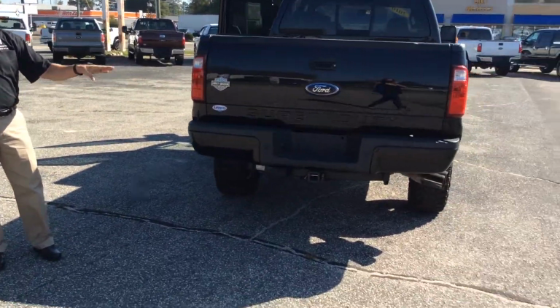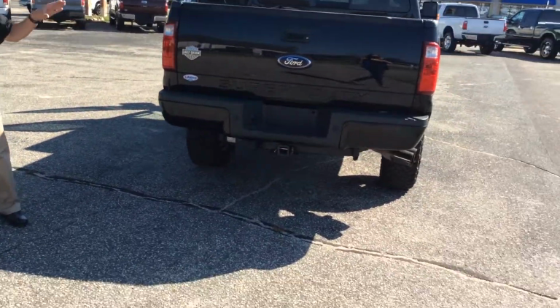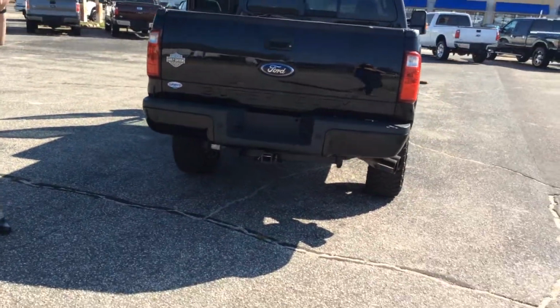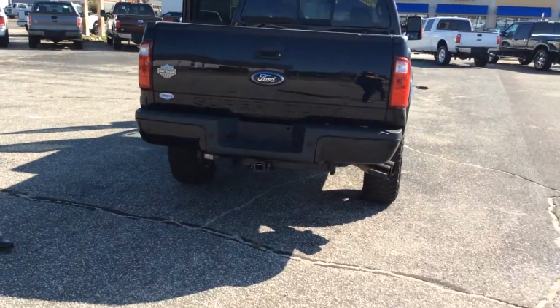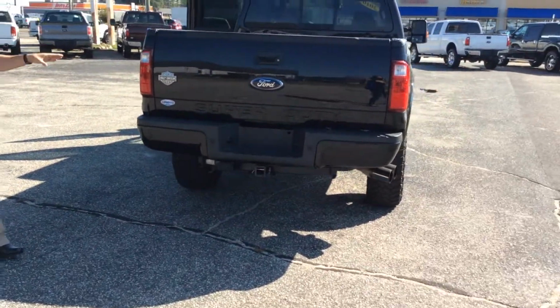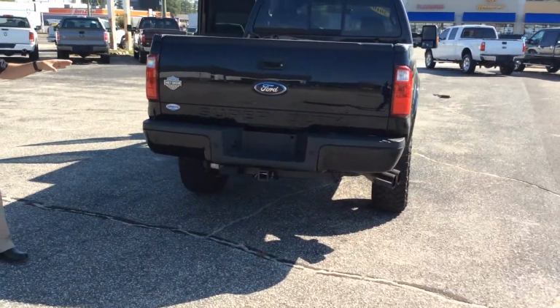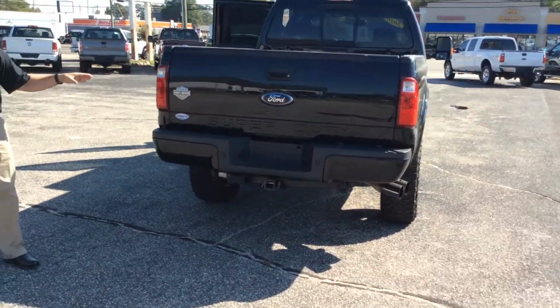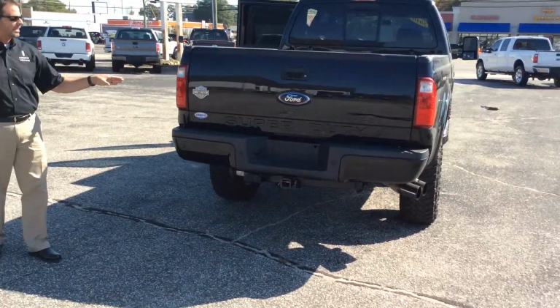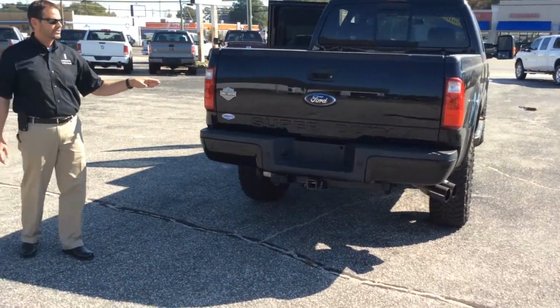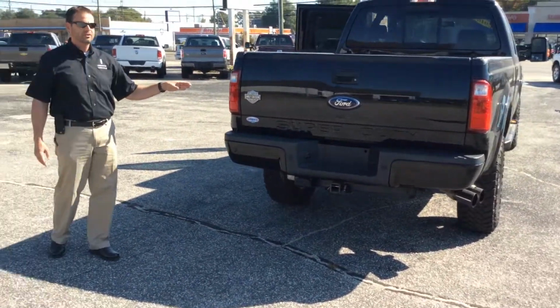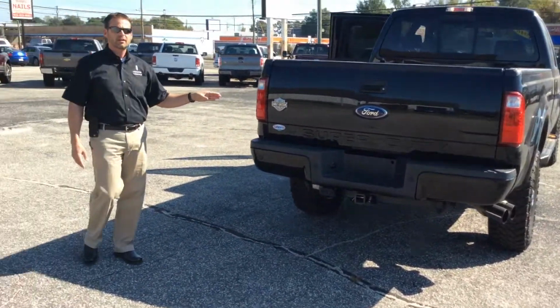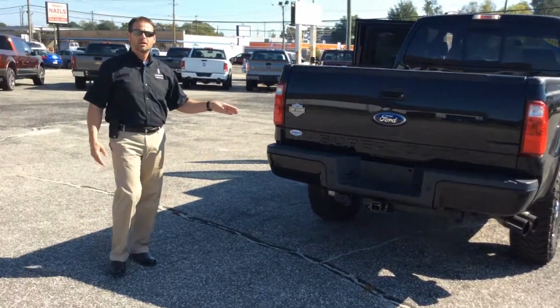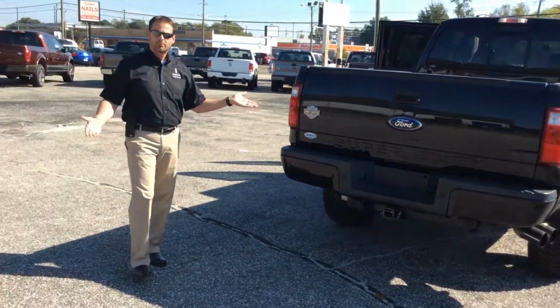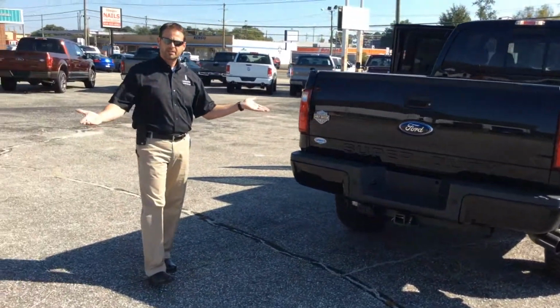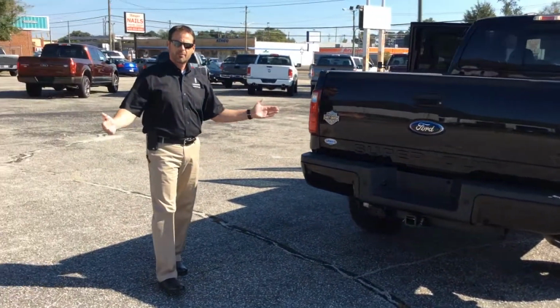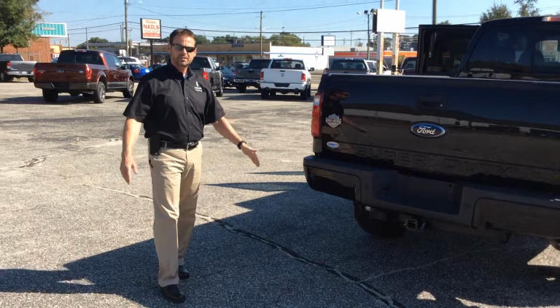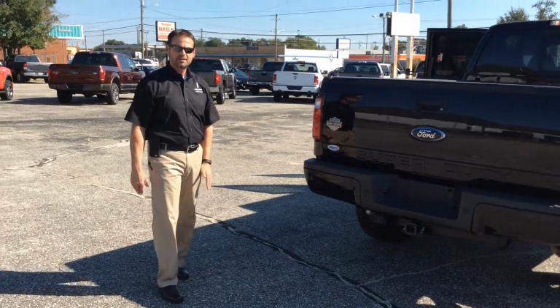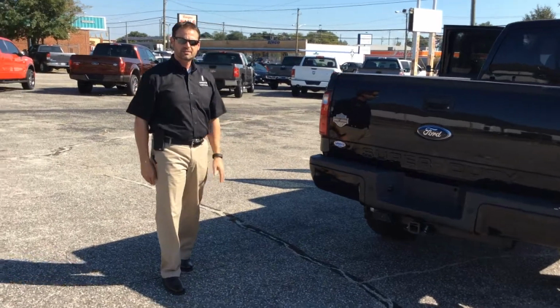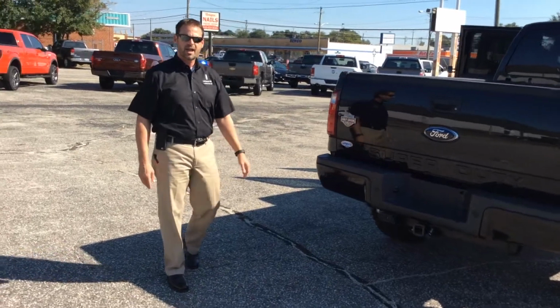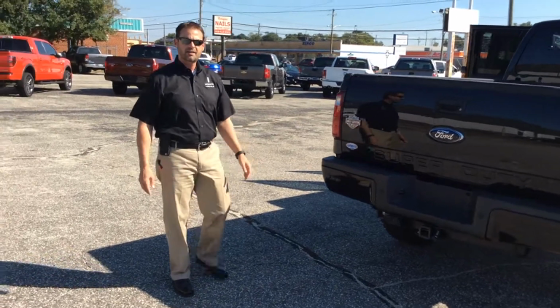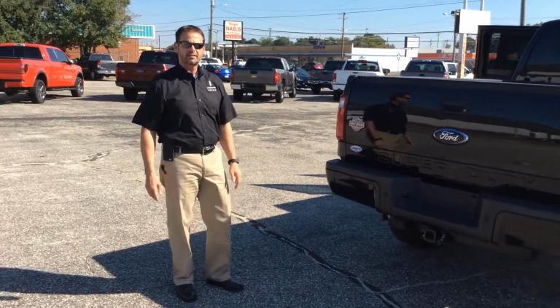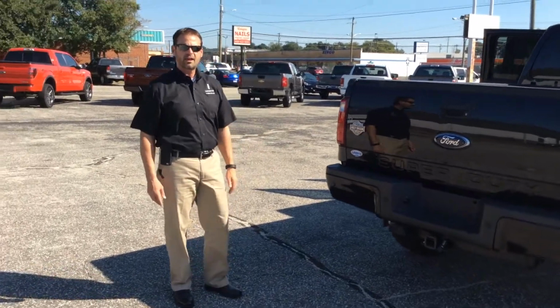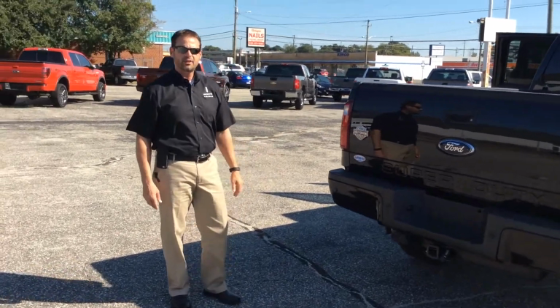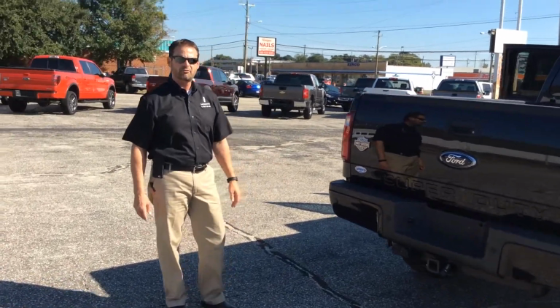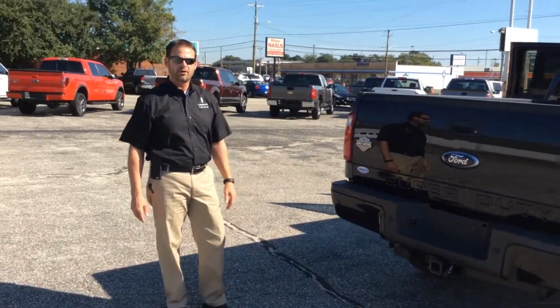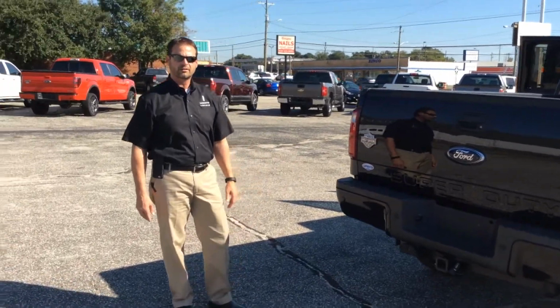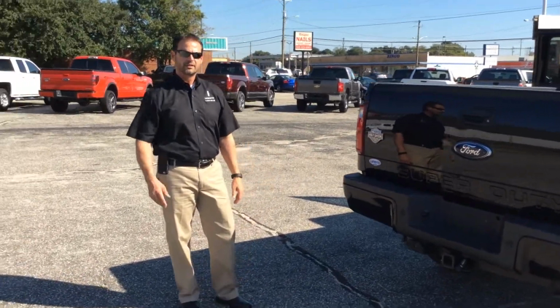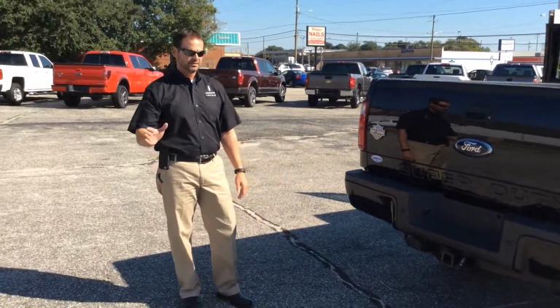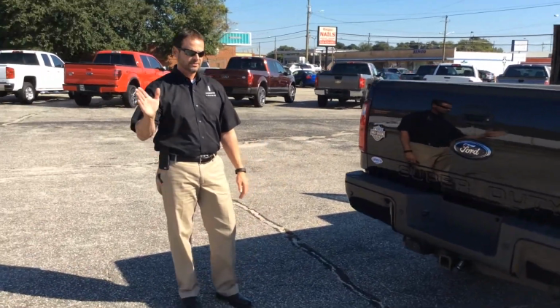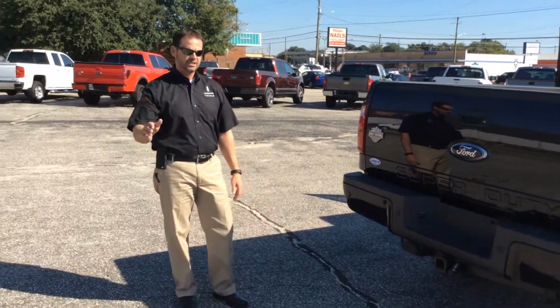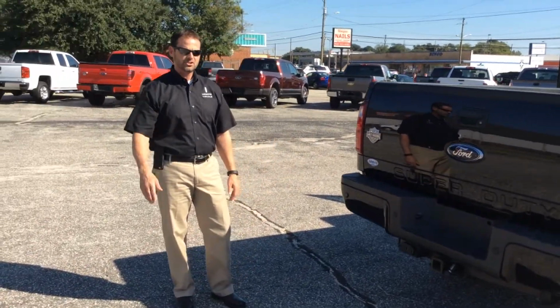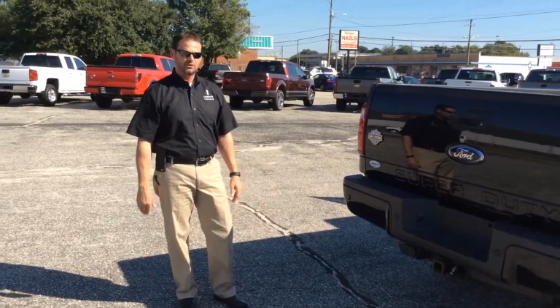If you have any other questions about this truck, please come see me, Scott, at Lafayette Ford. See you soon.